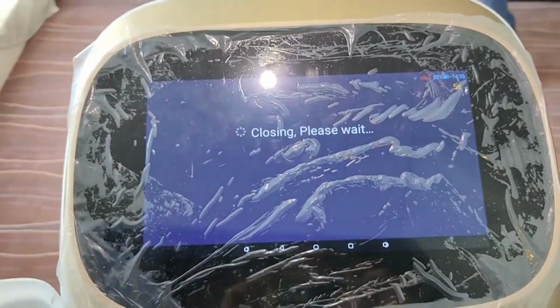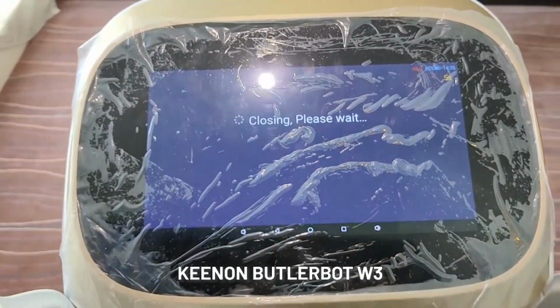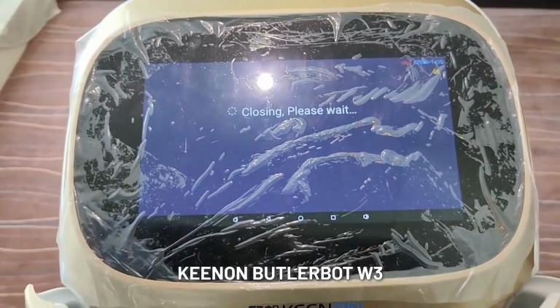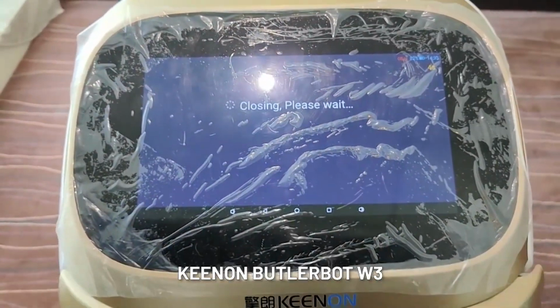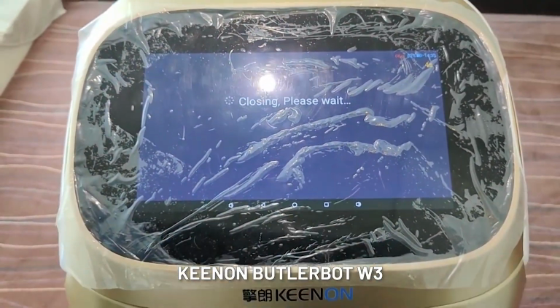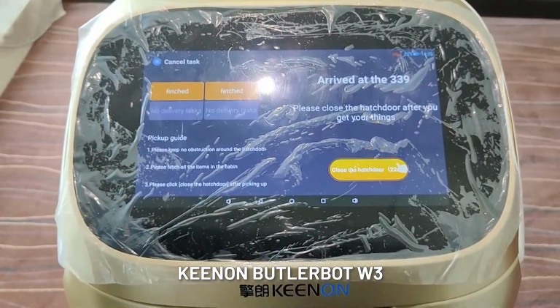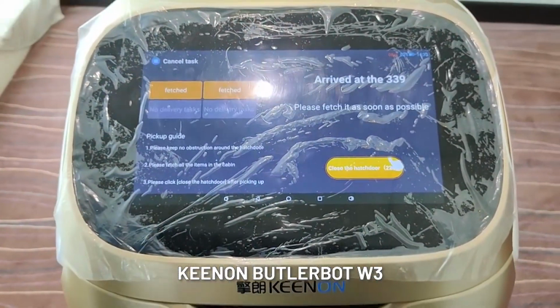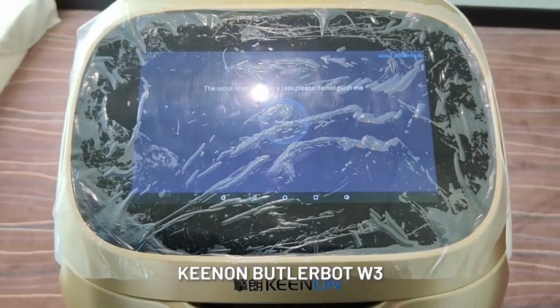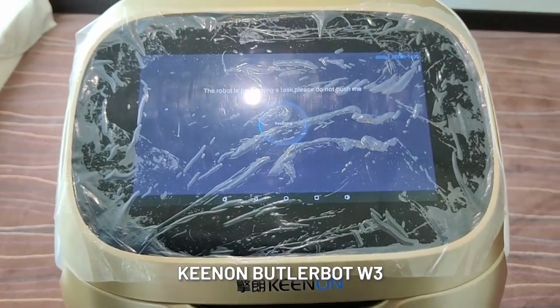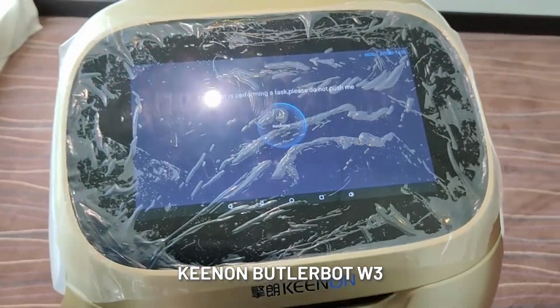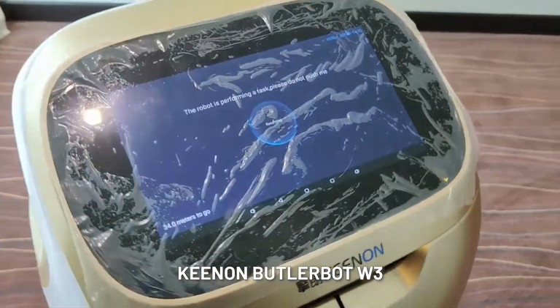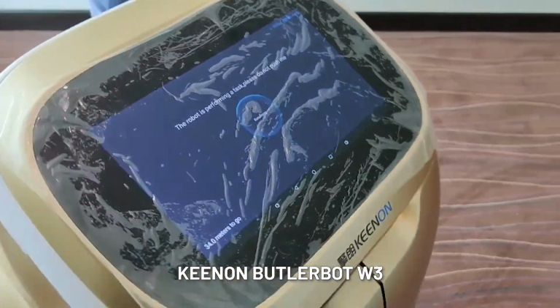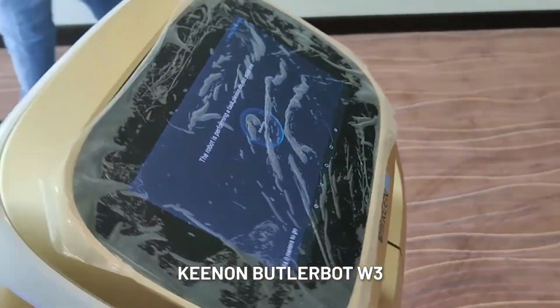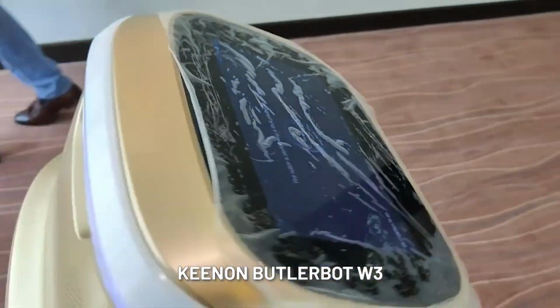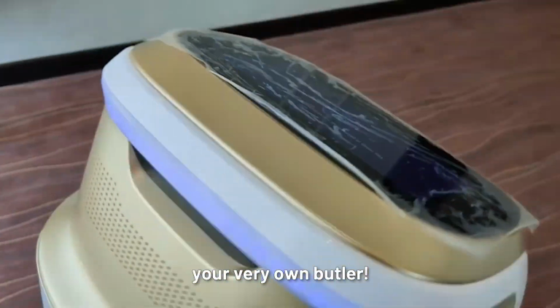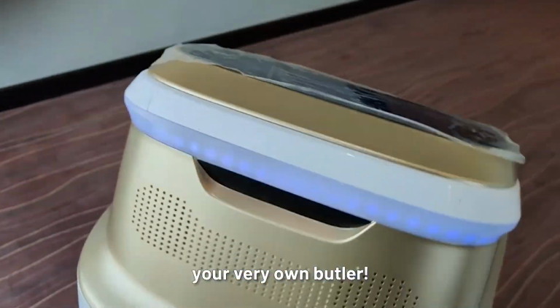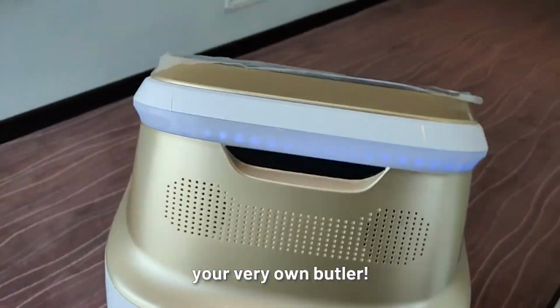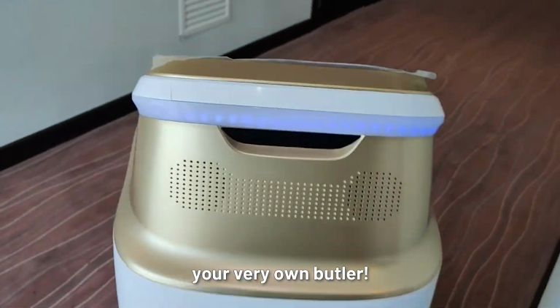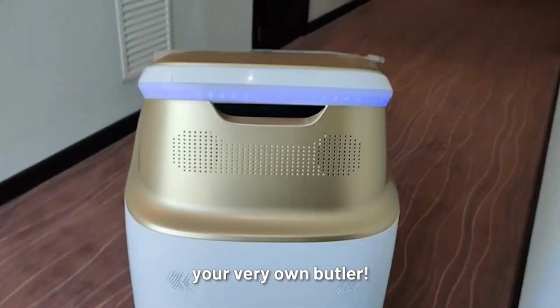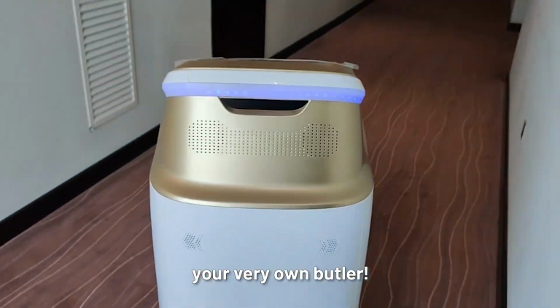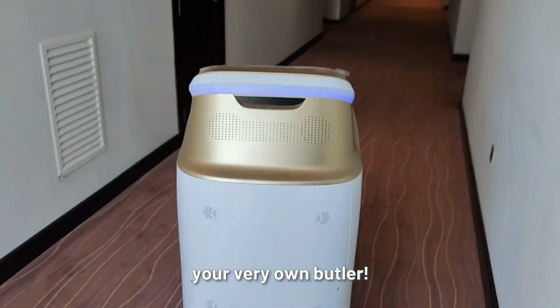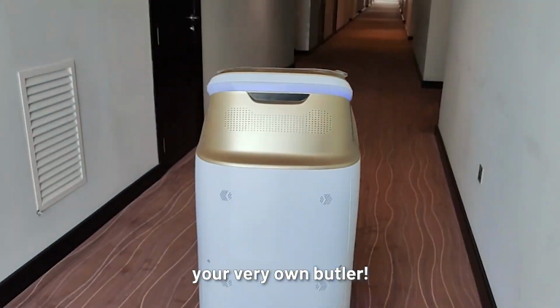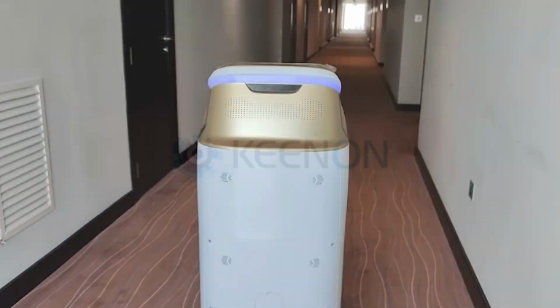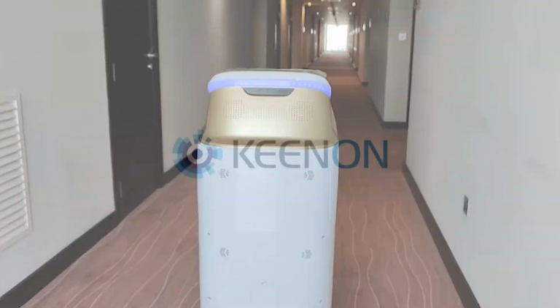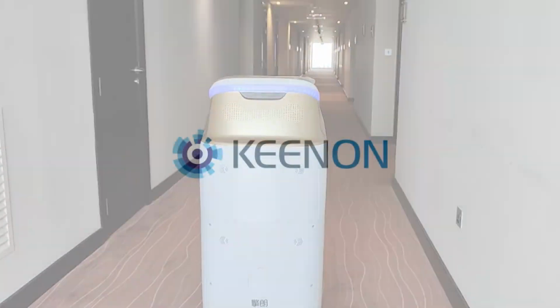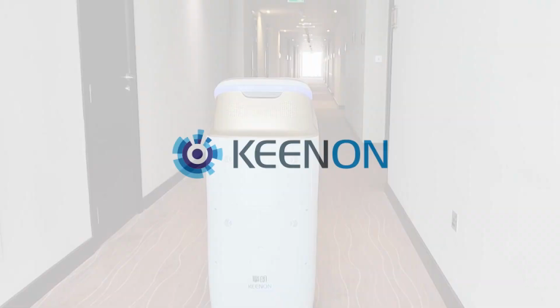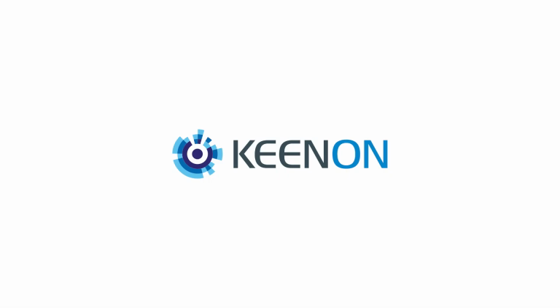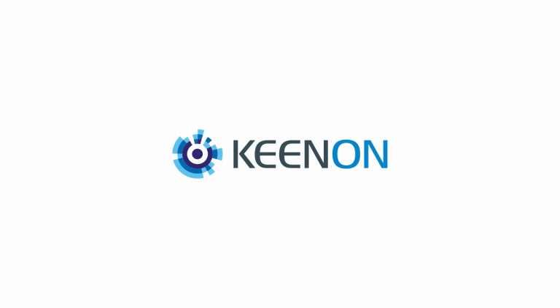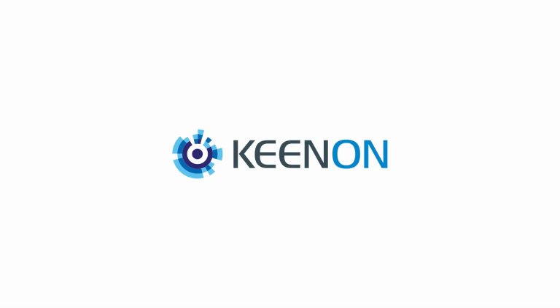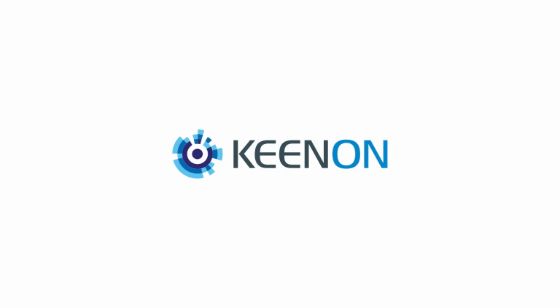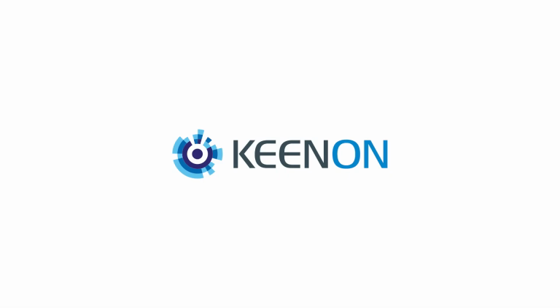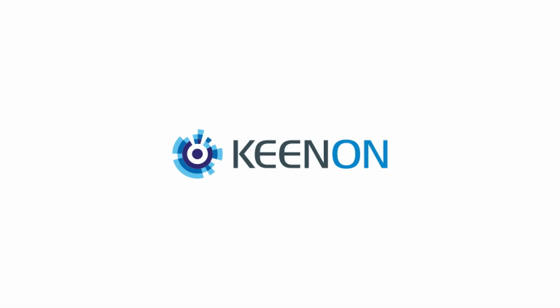Kenan ButlerBot W3 — your very own butler. Kenan.